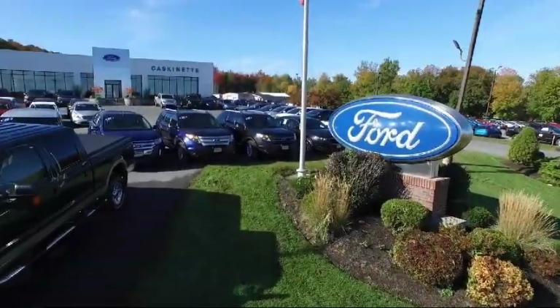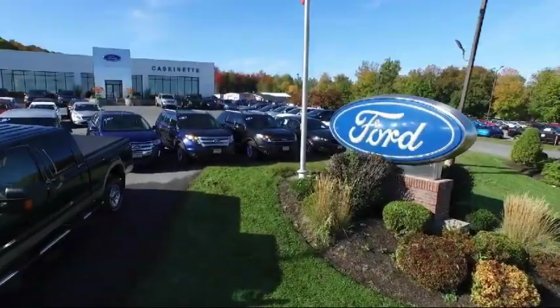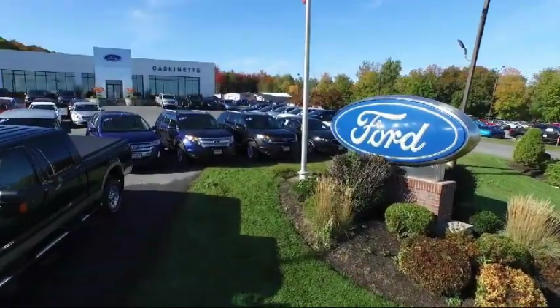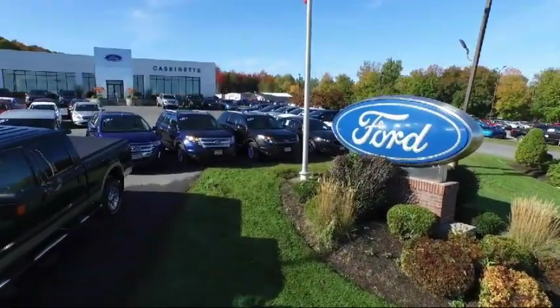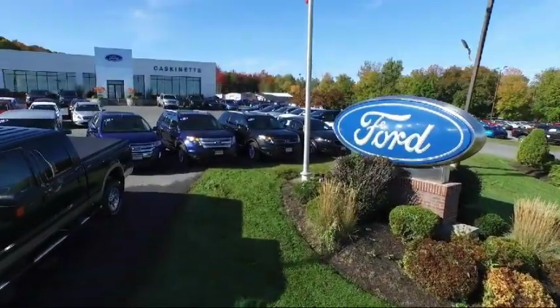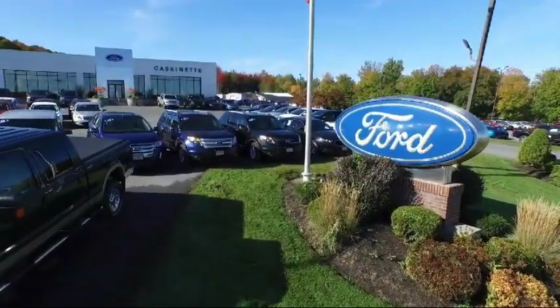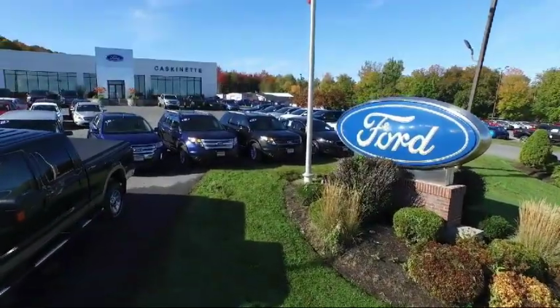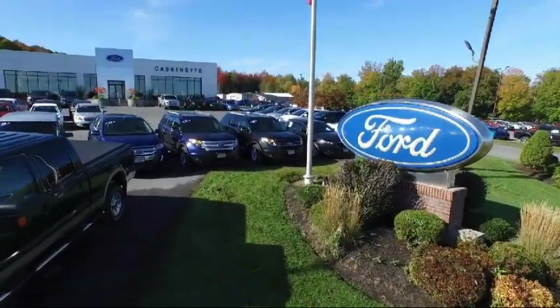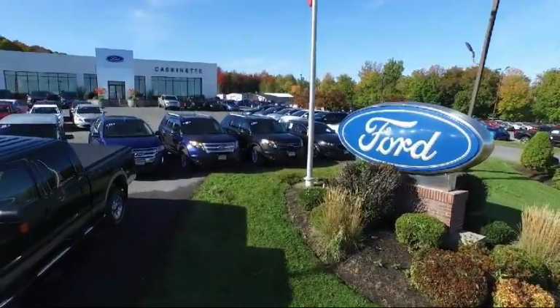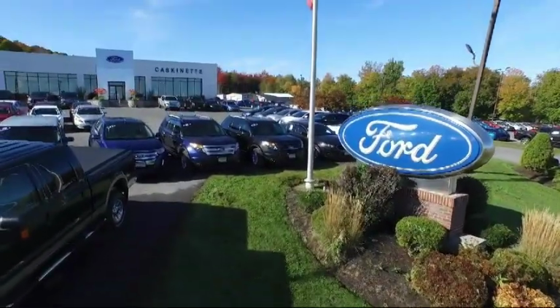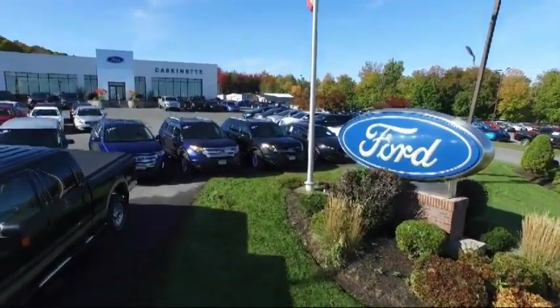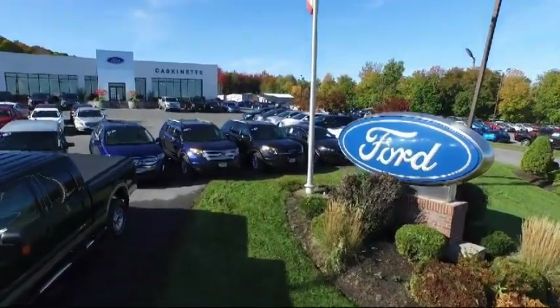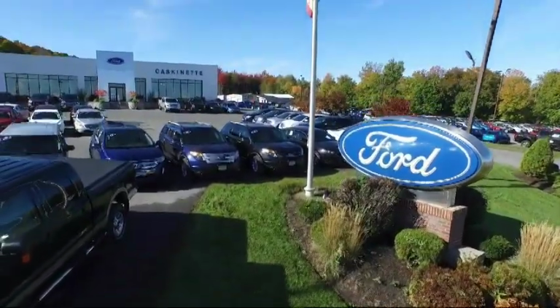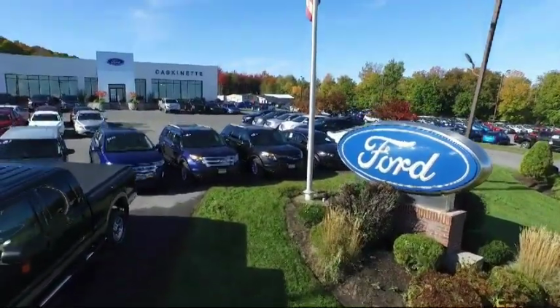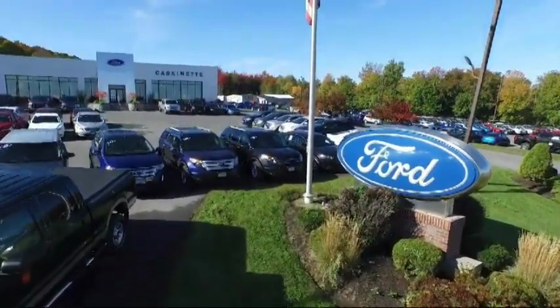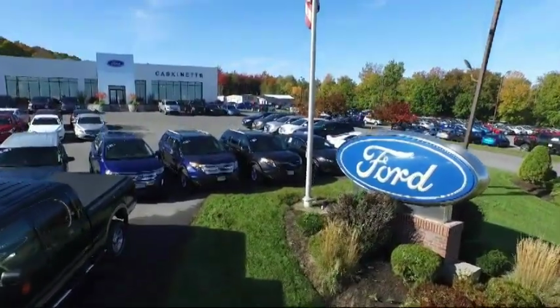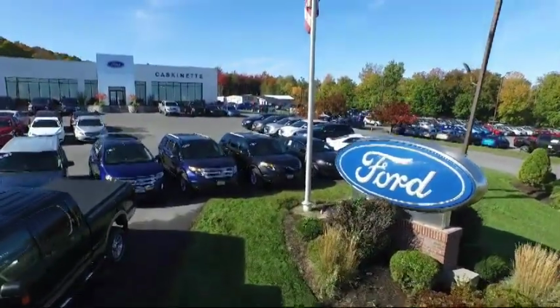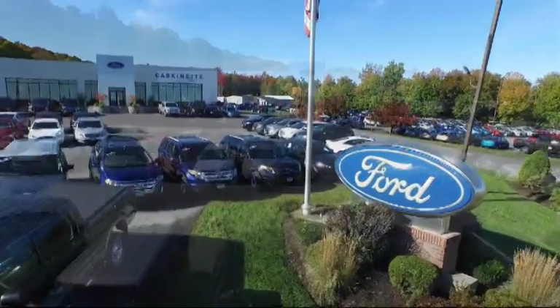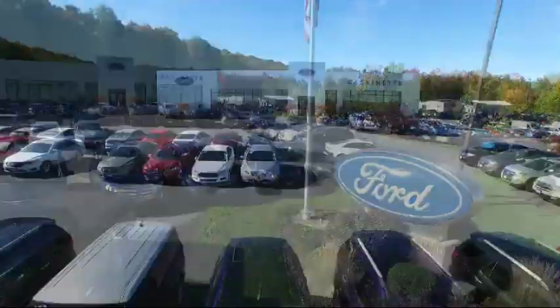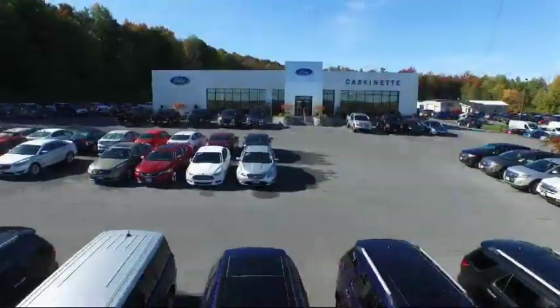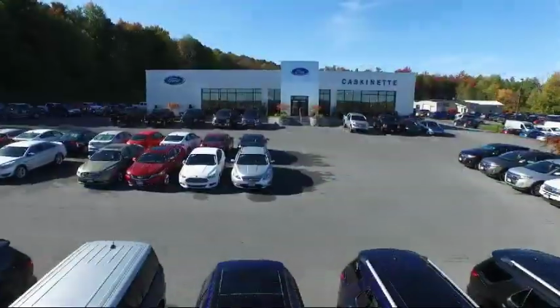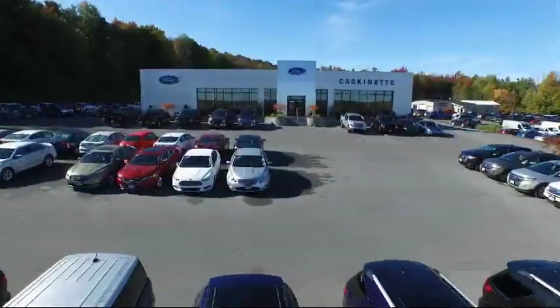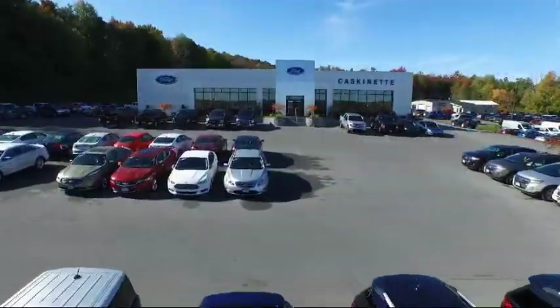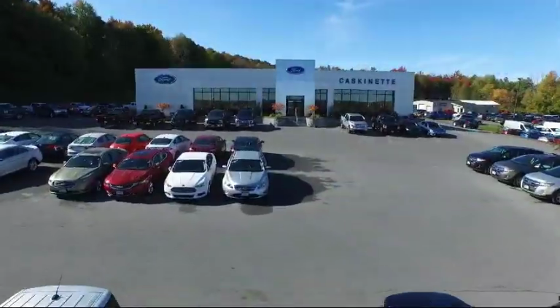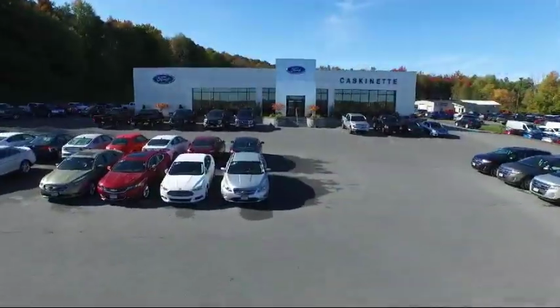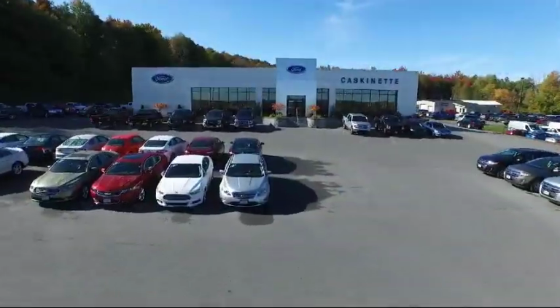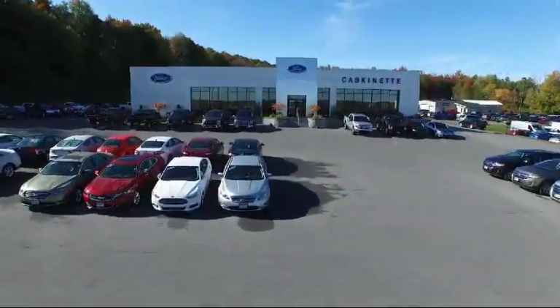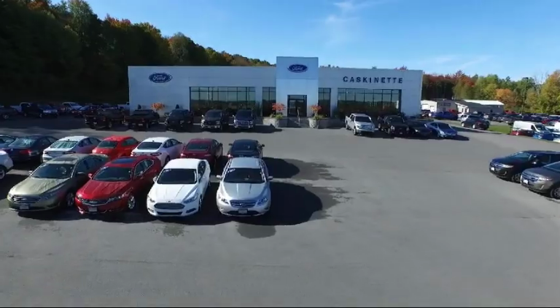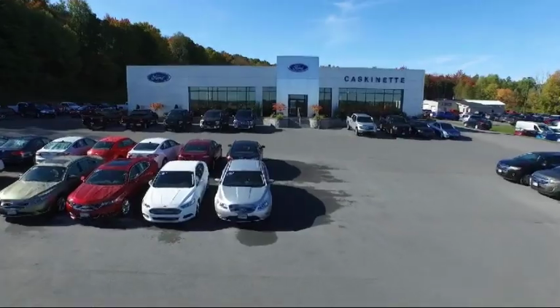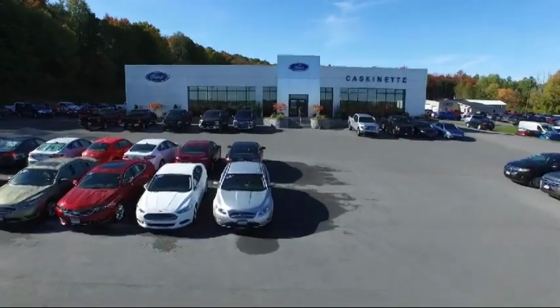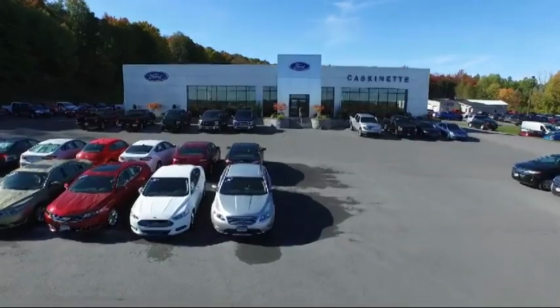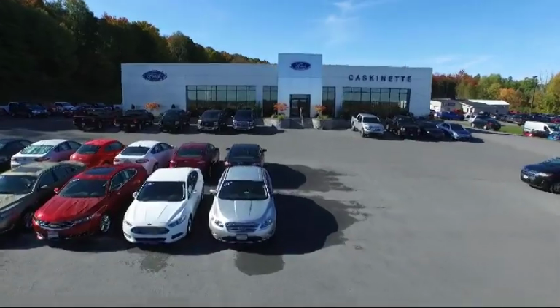Welcome to Caskinette Ford, and here's a look at another one of our great vehicles from our extensive inventory.